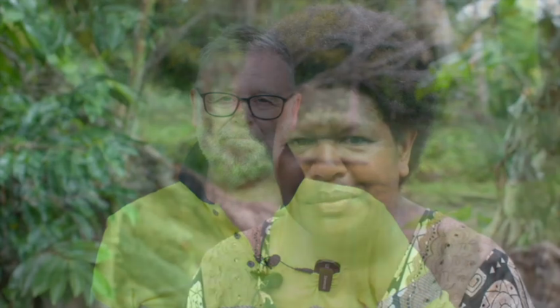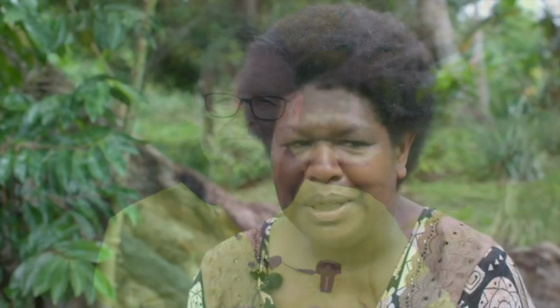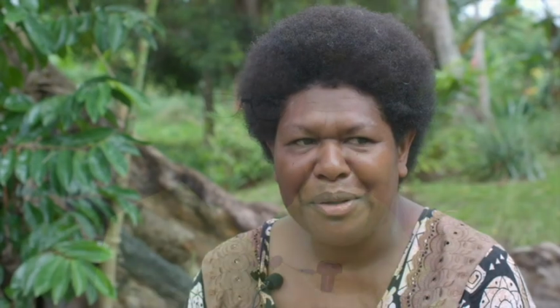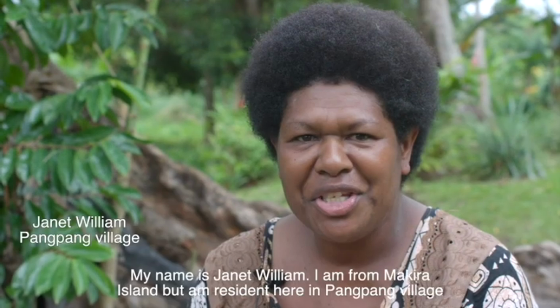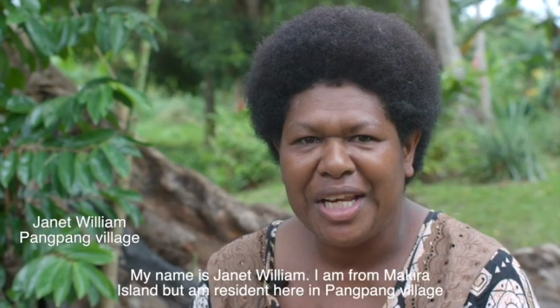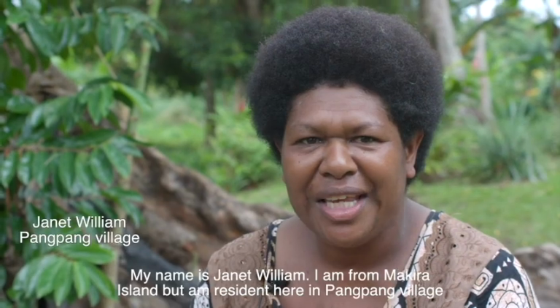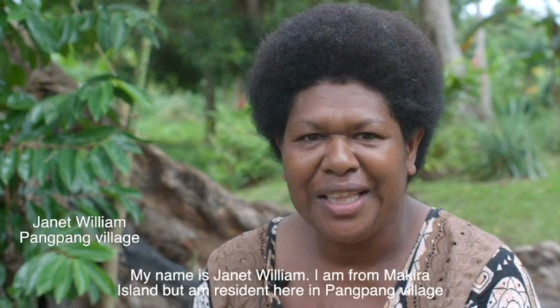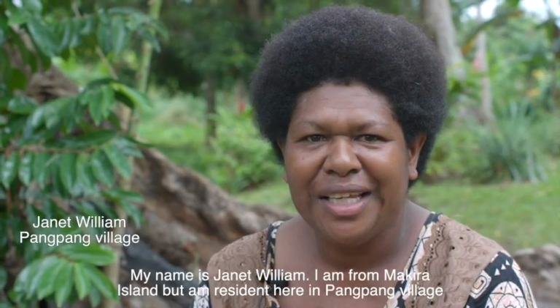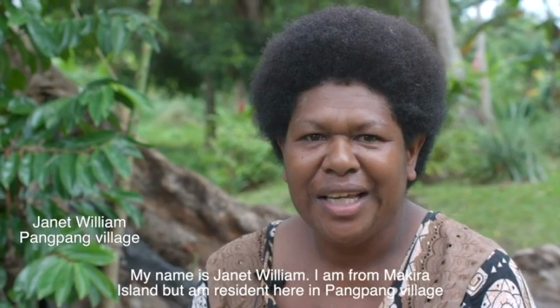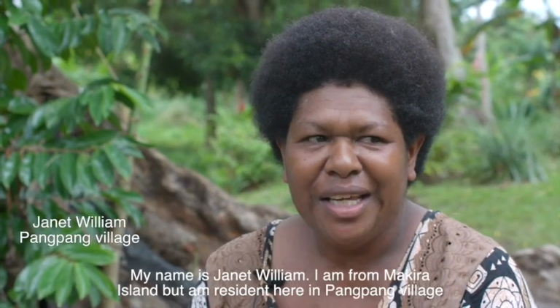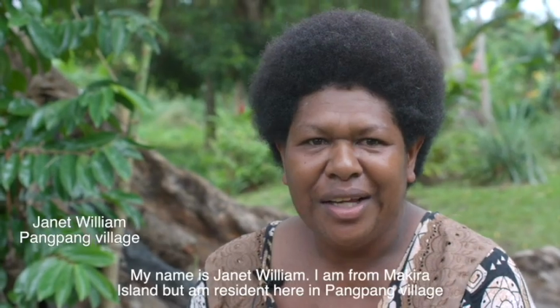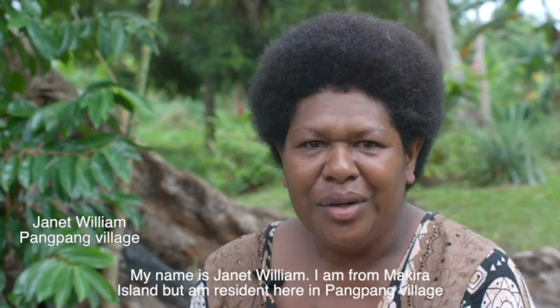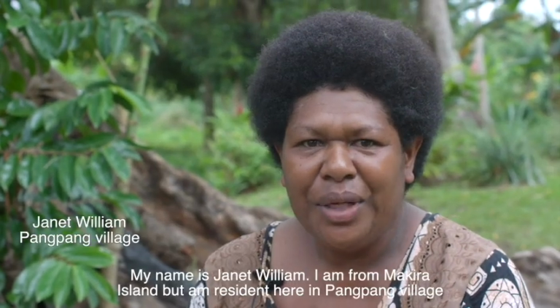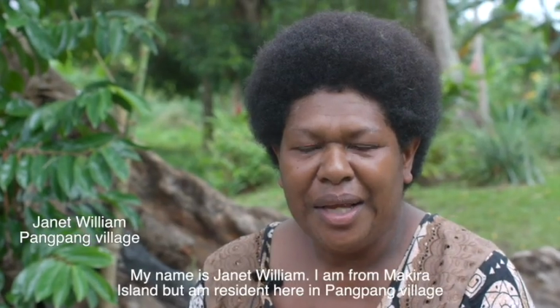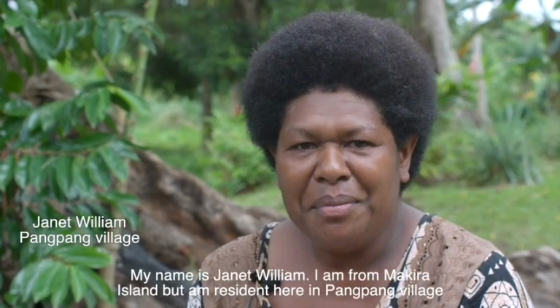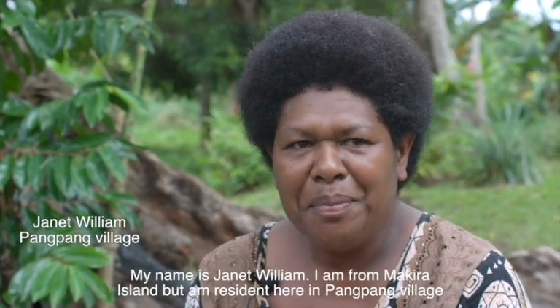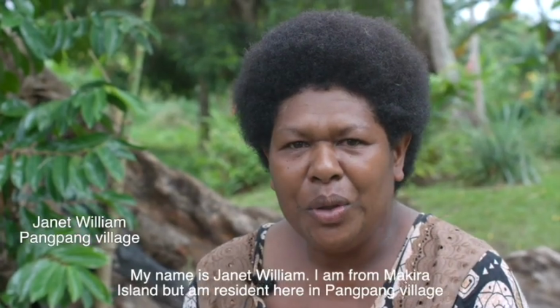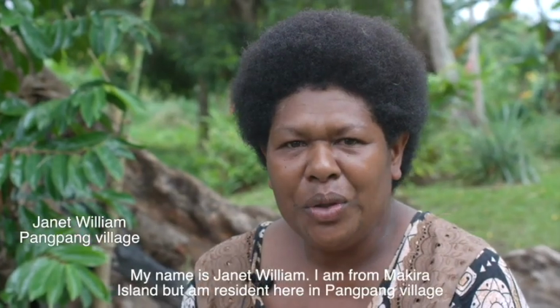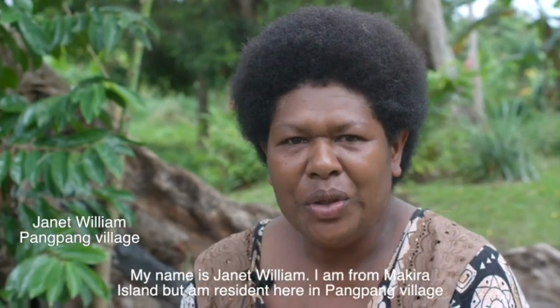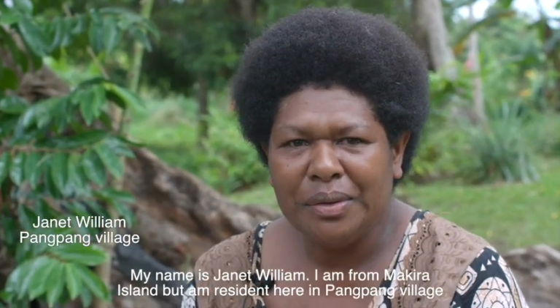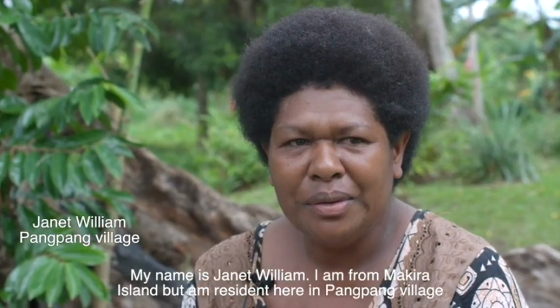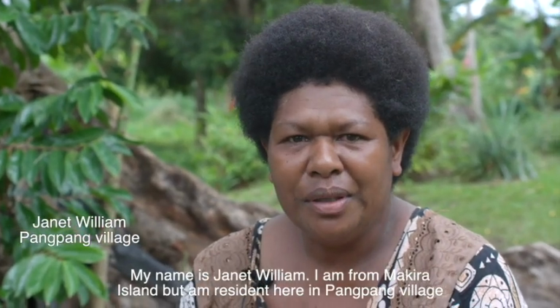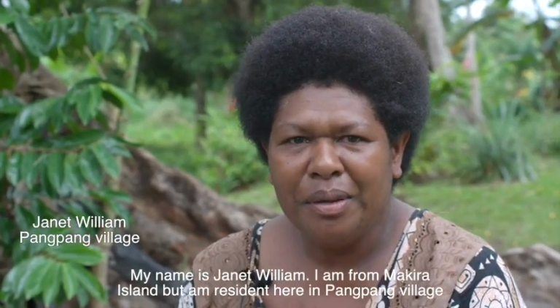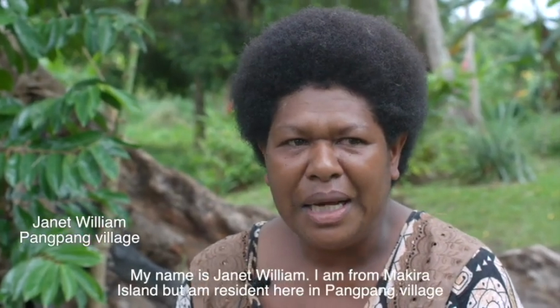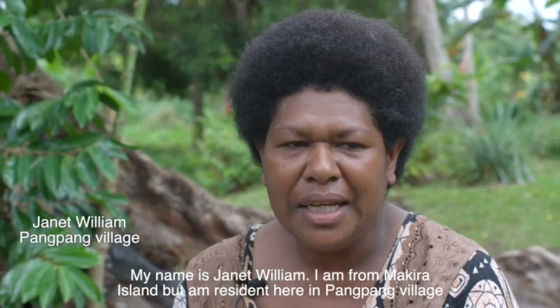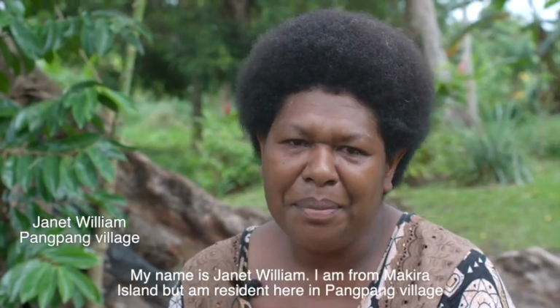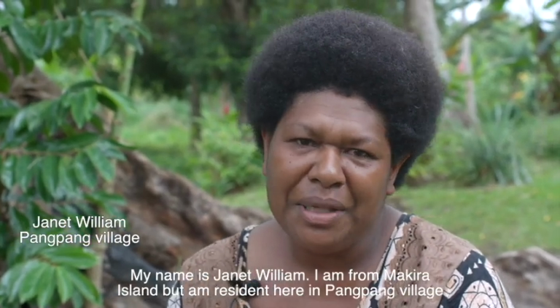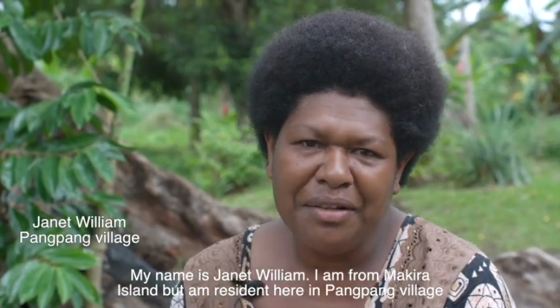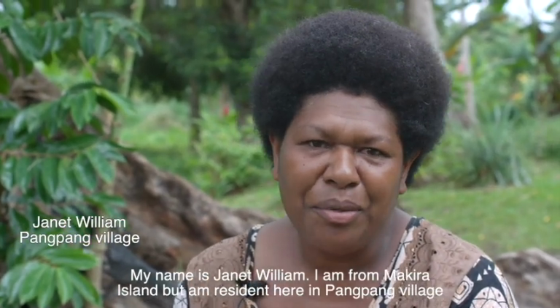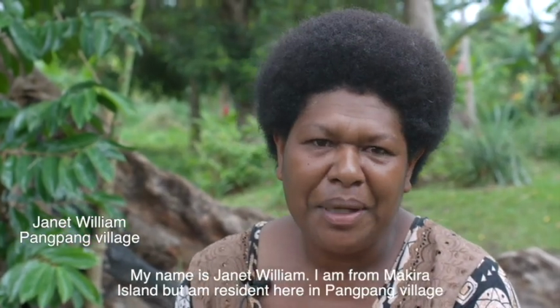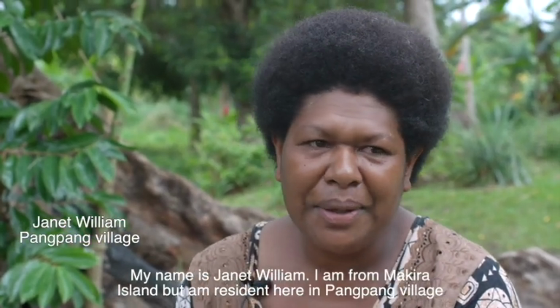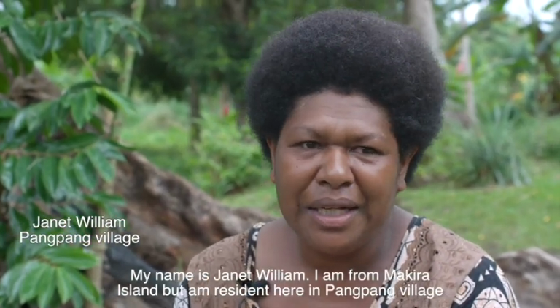My name is Chanette William. I live in the community in Pangpang.